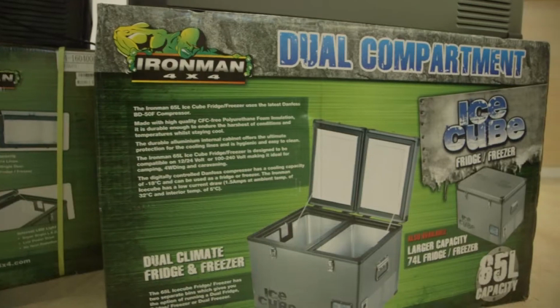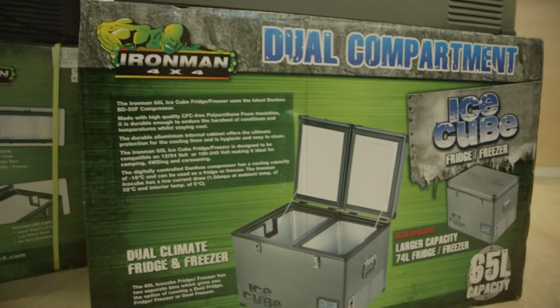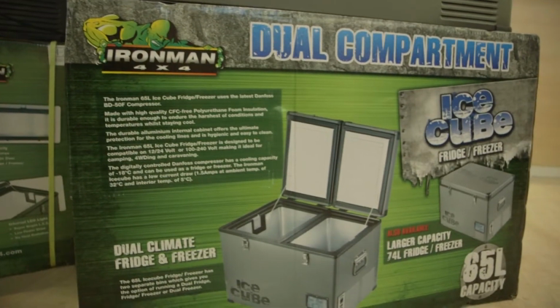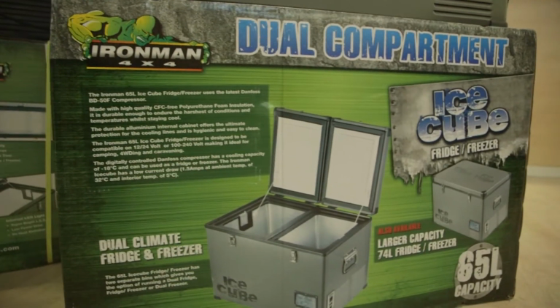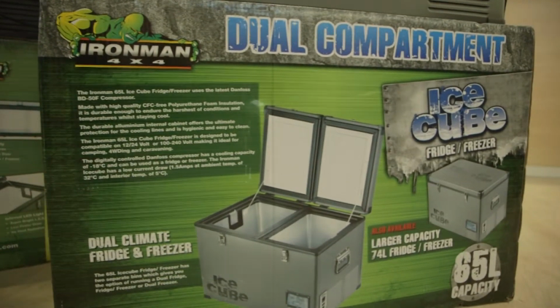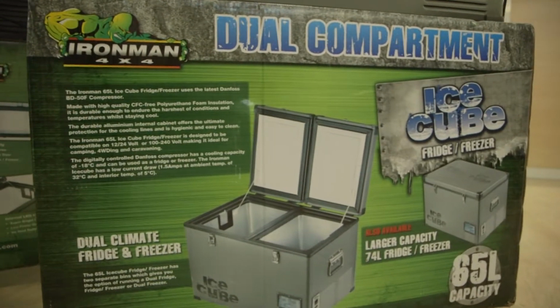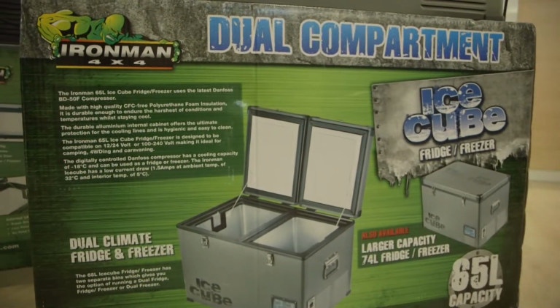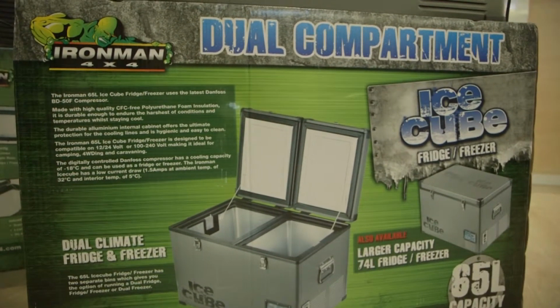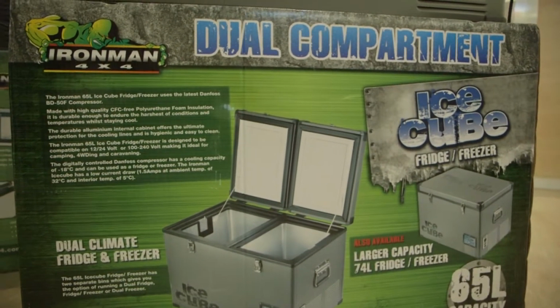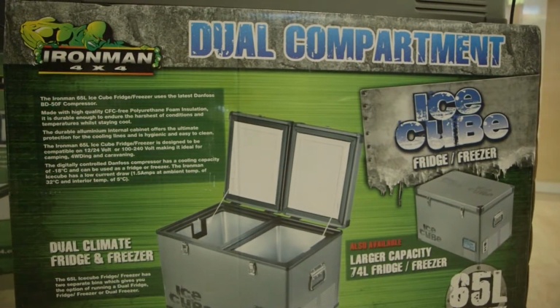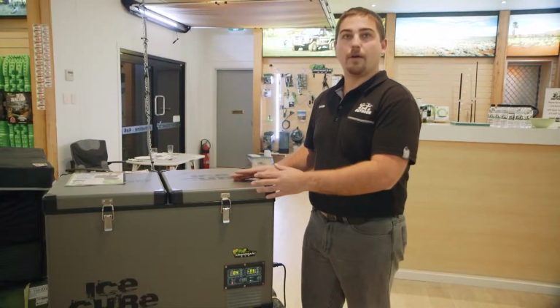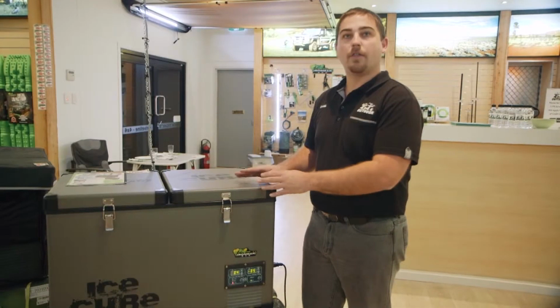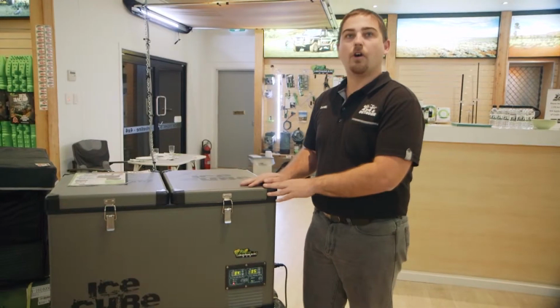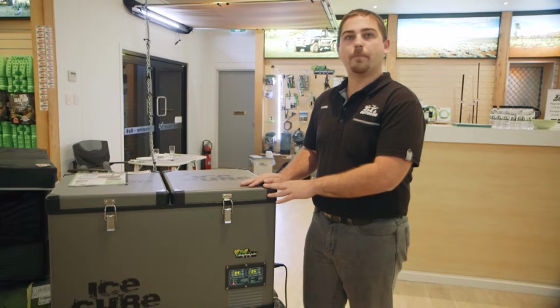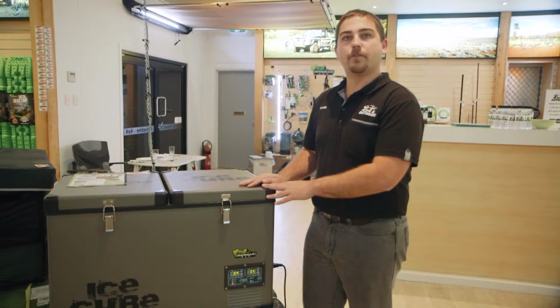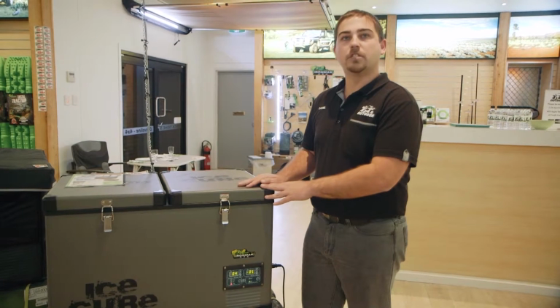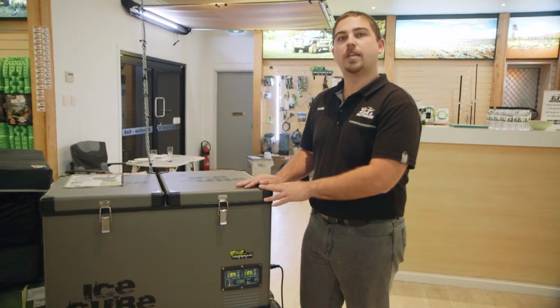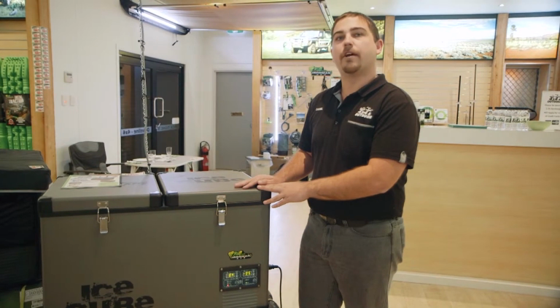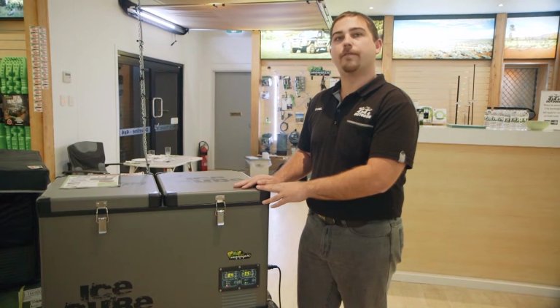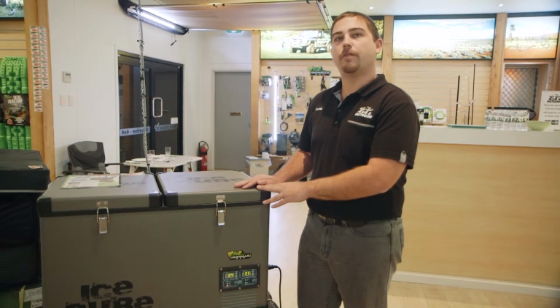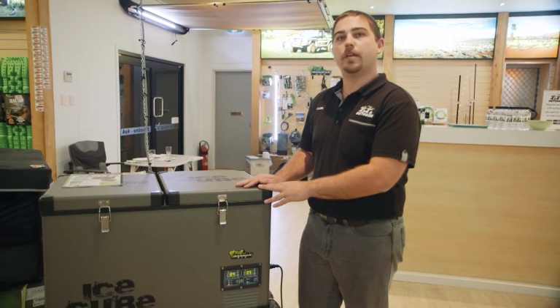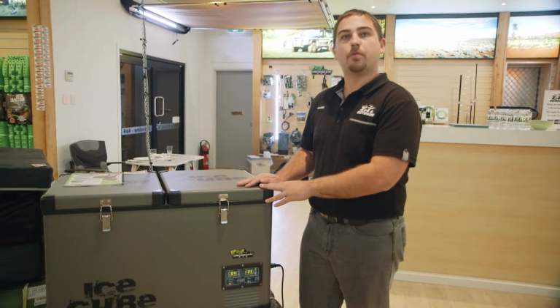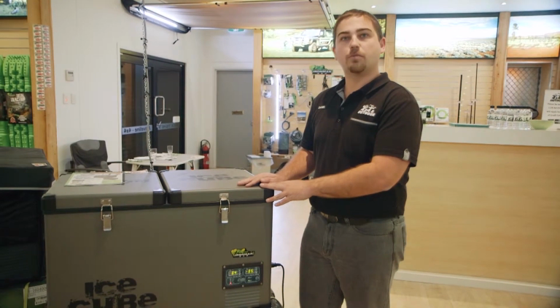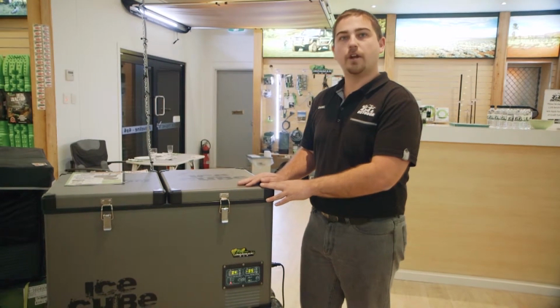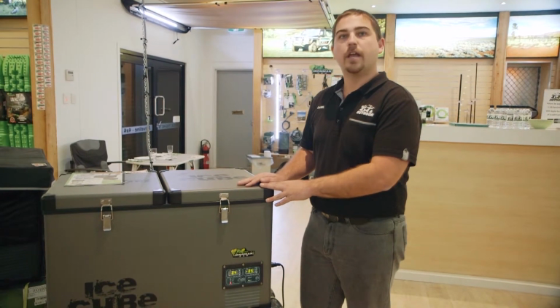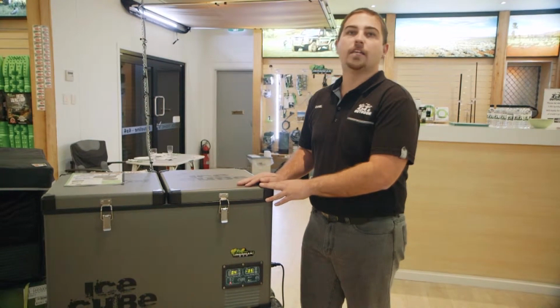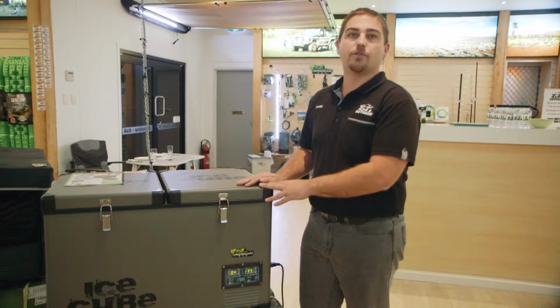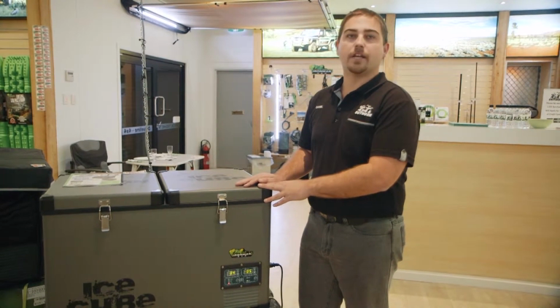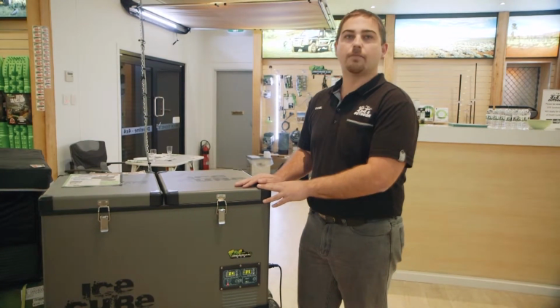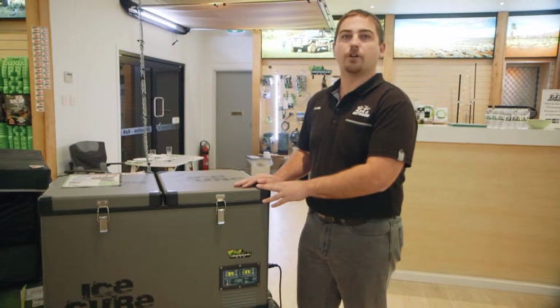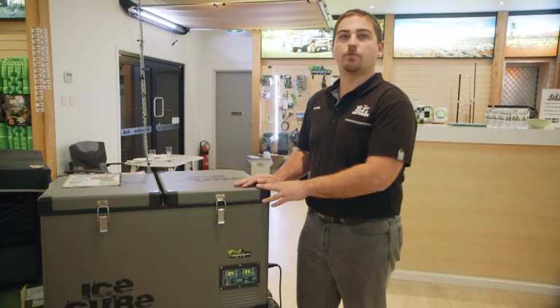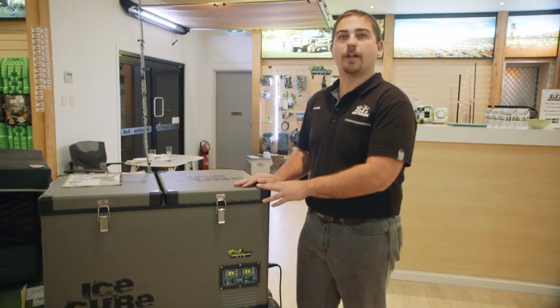The Ironman 65 litre, as well as all our other Ironman fridges, carry a five-year compressor warranty and a three-year components warranty.